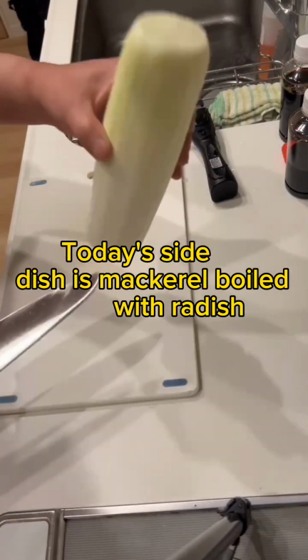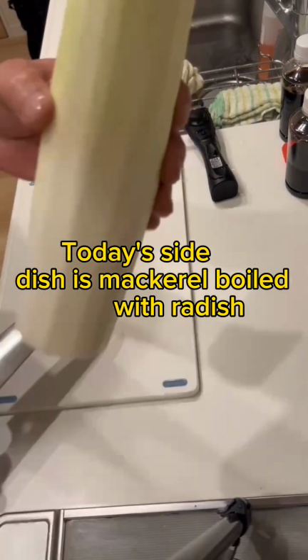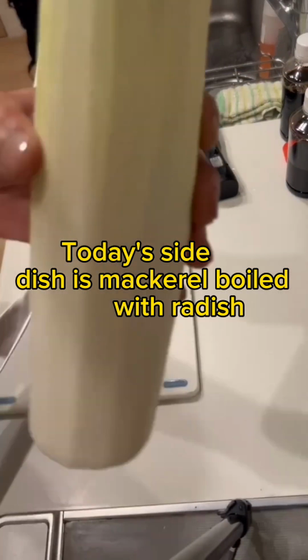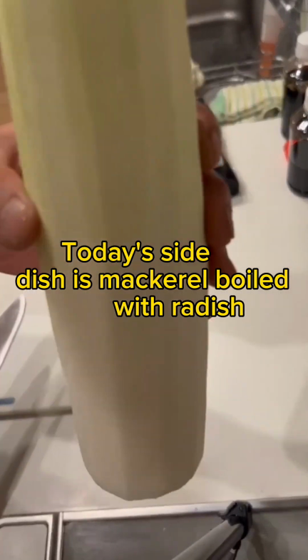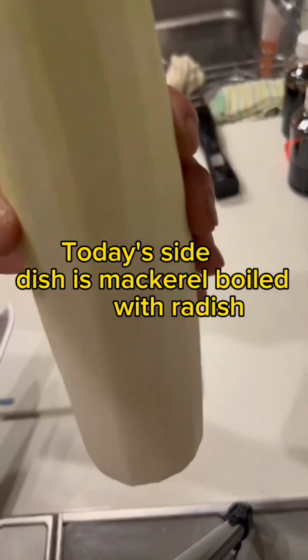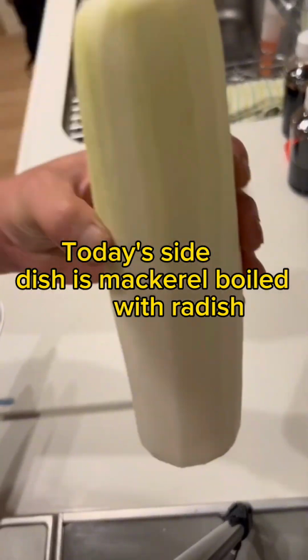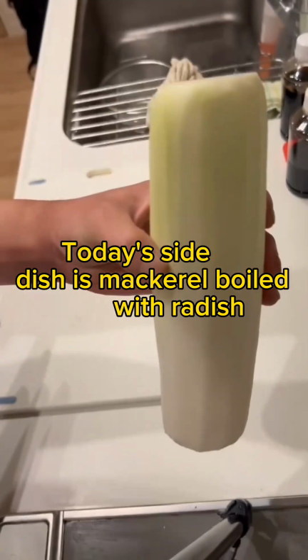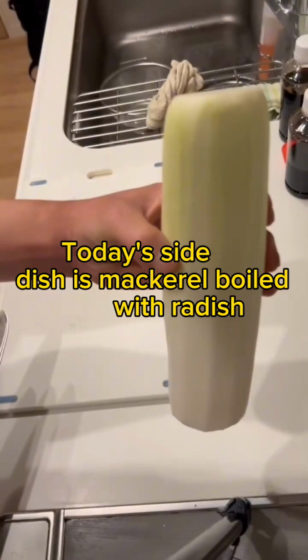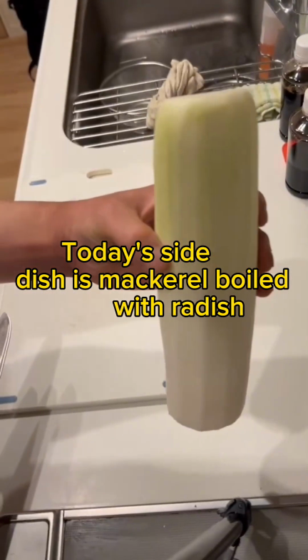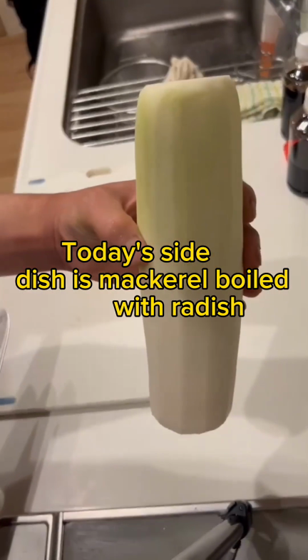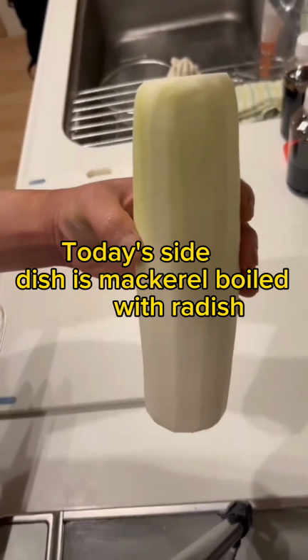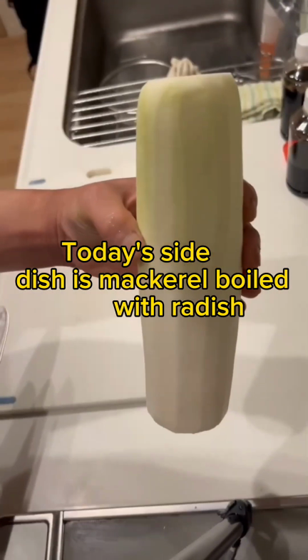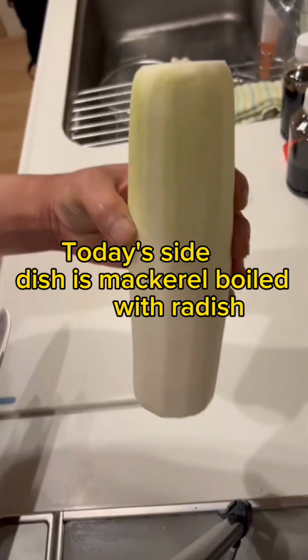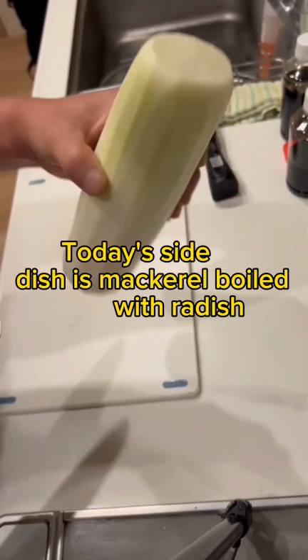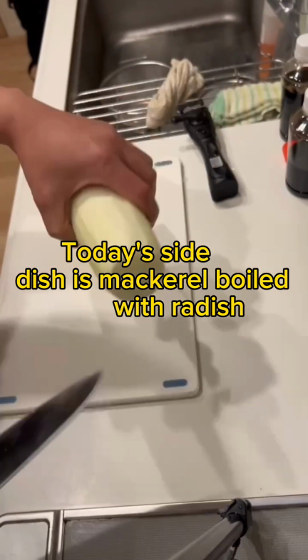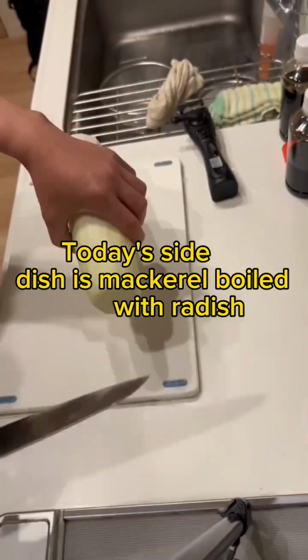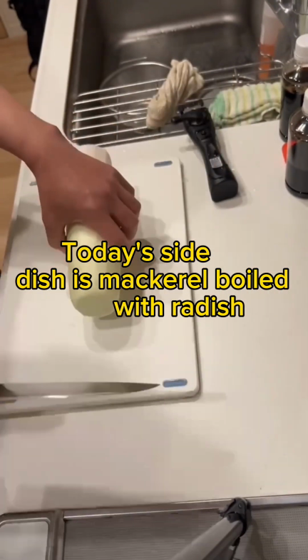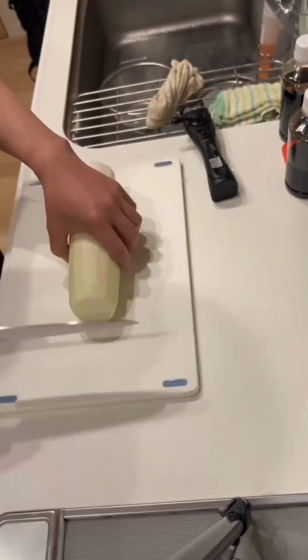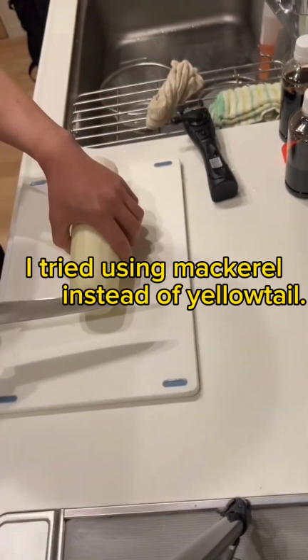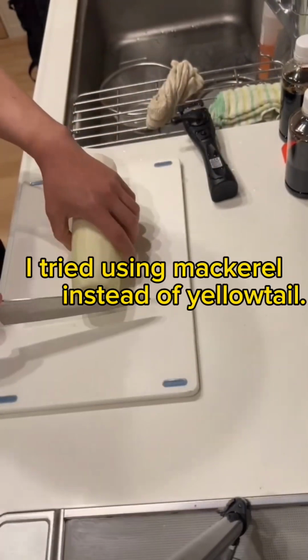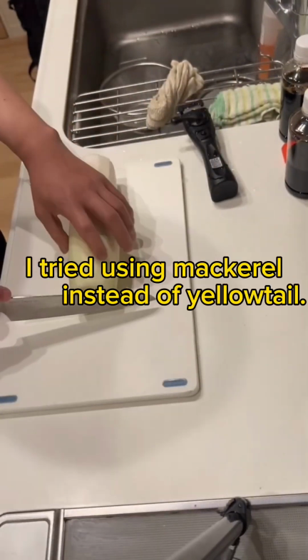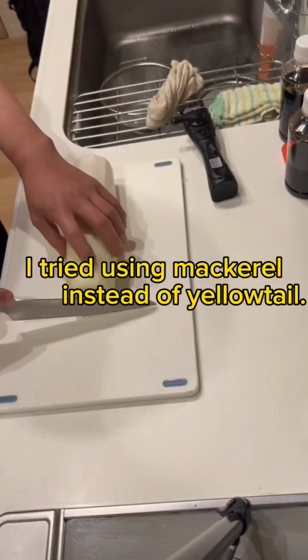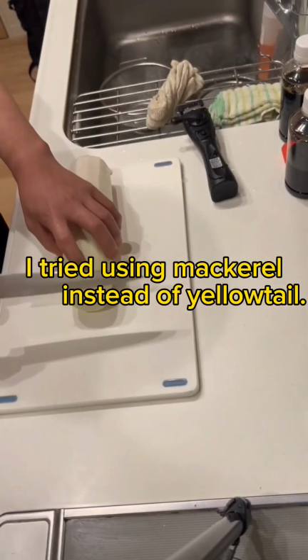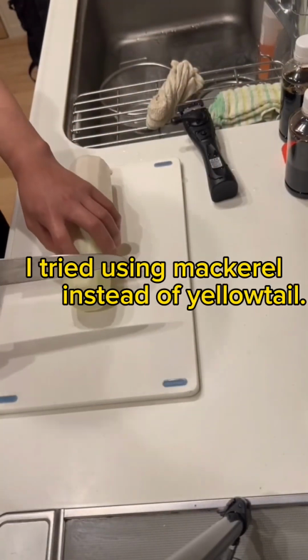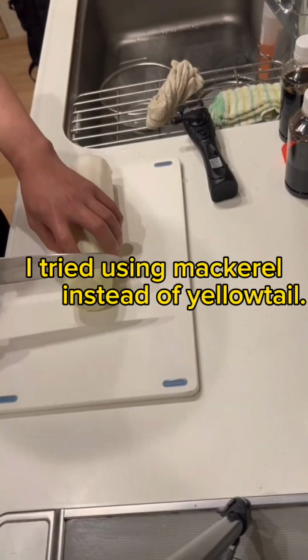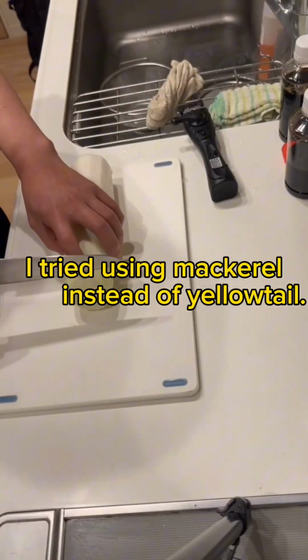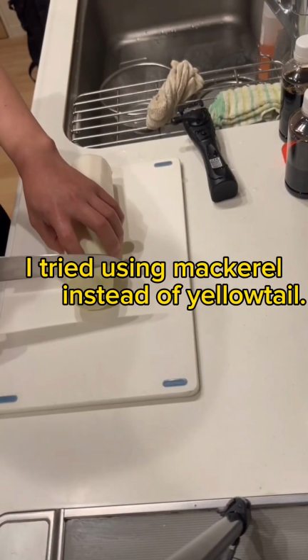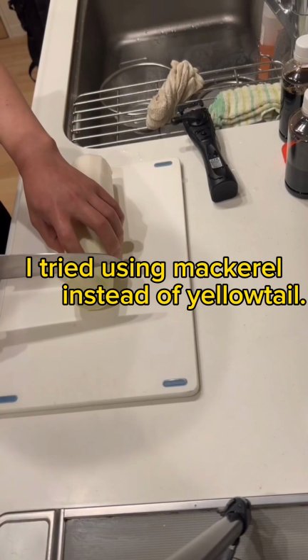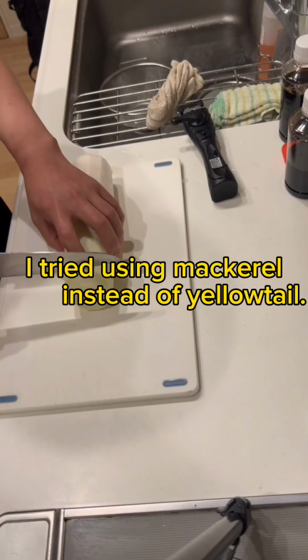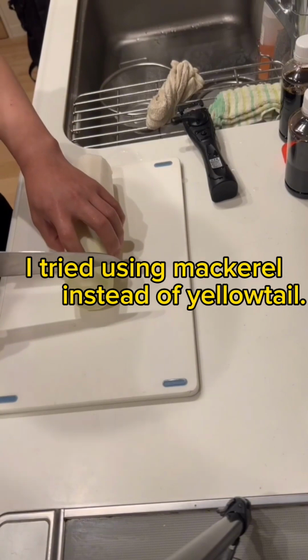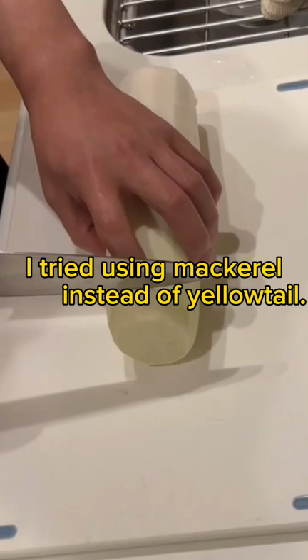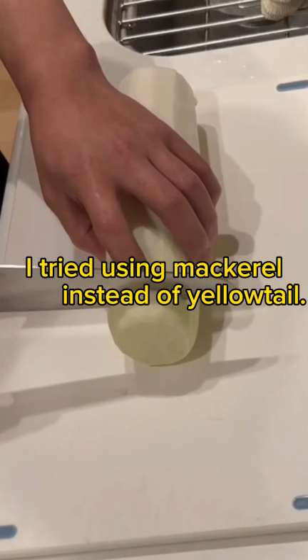Today's side dish is mackerel boiled with radish. I tried using mackerel instead of yellowtail.